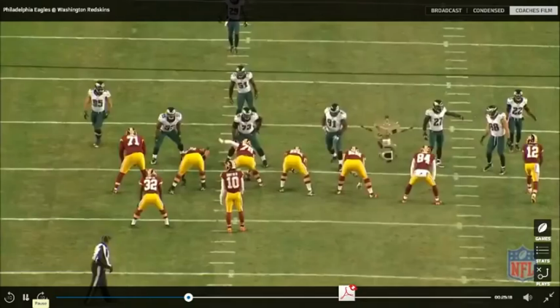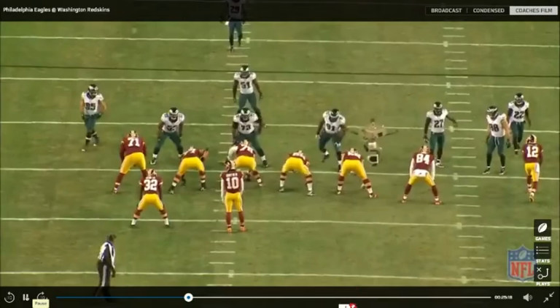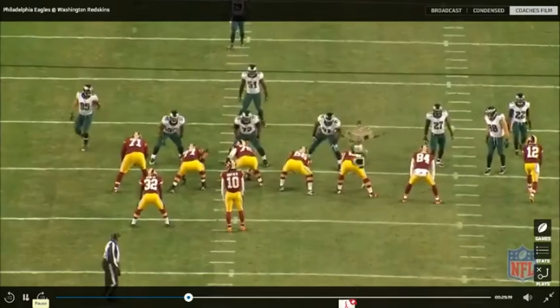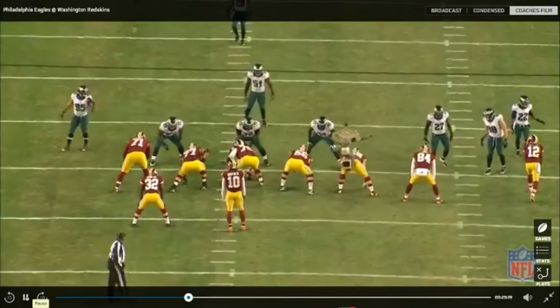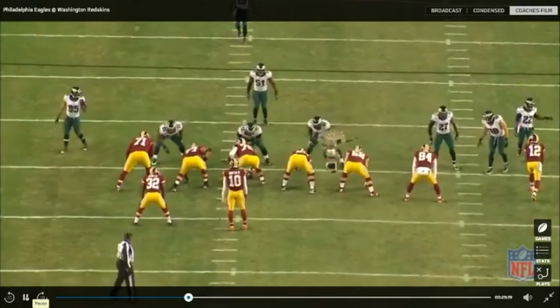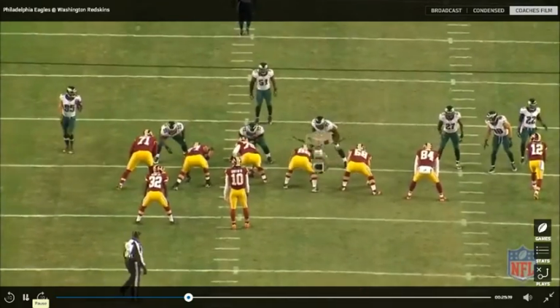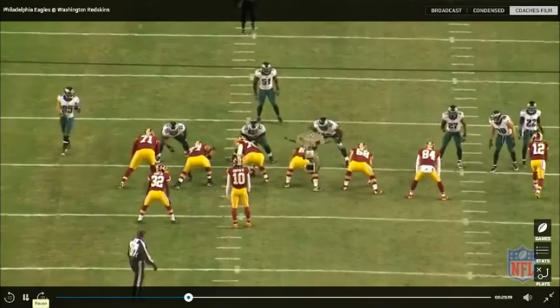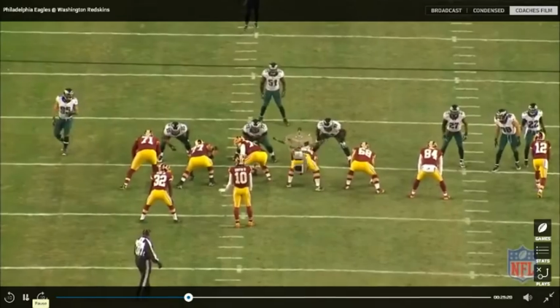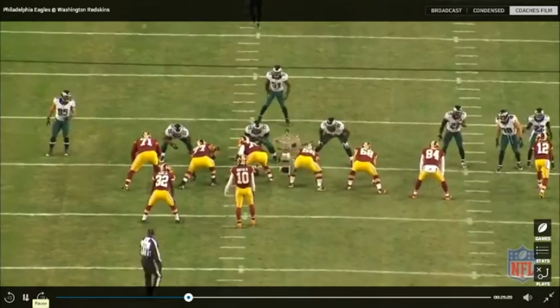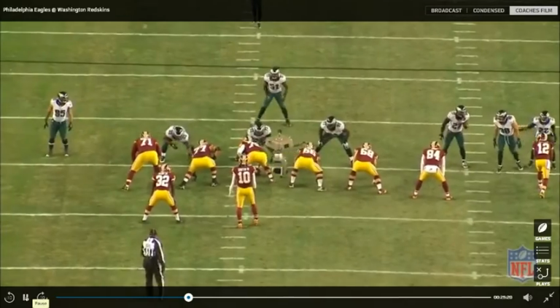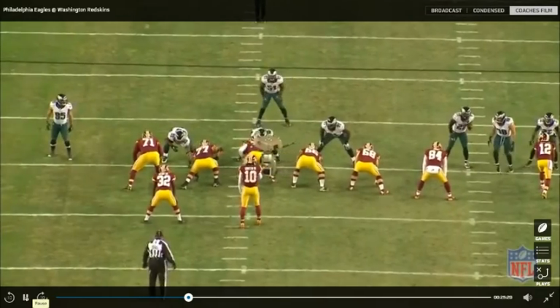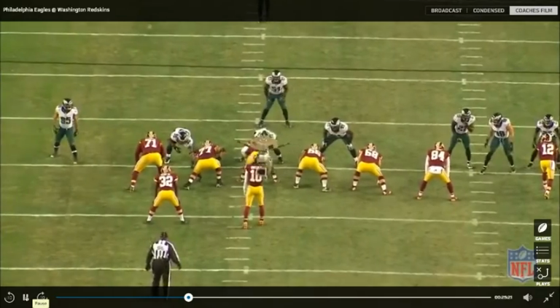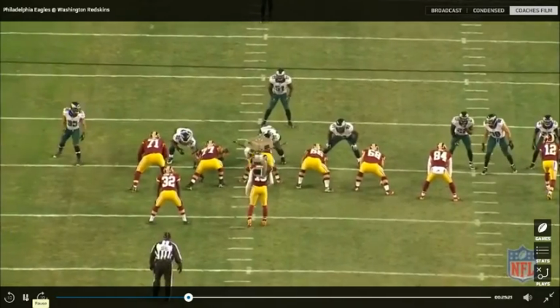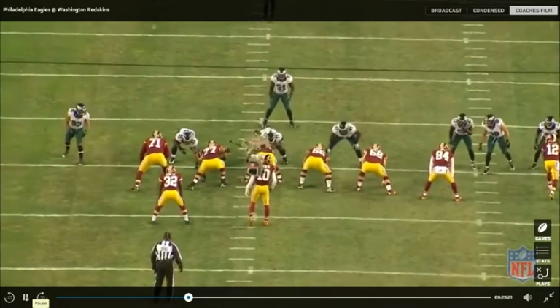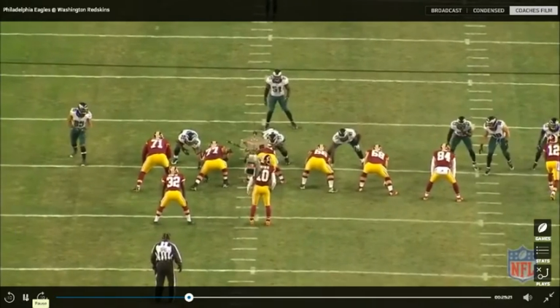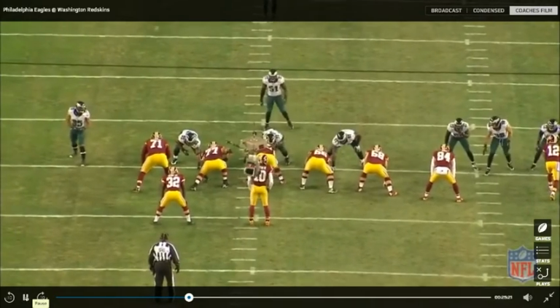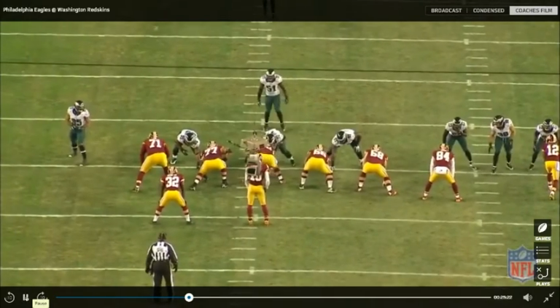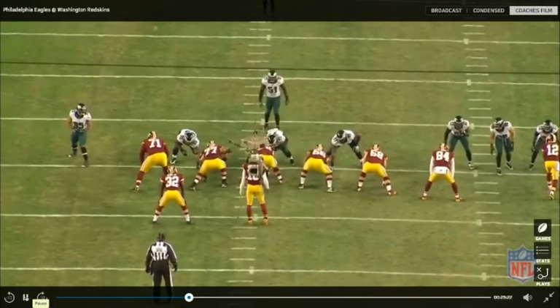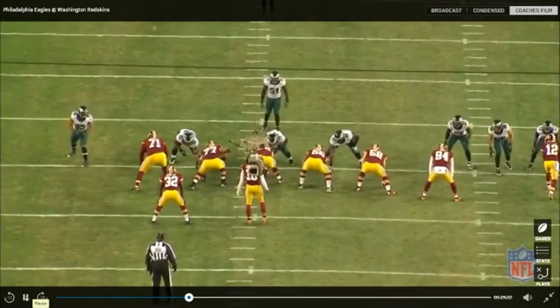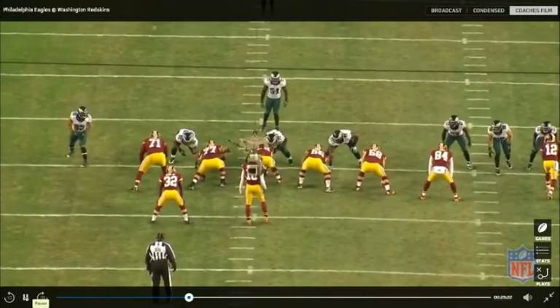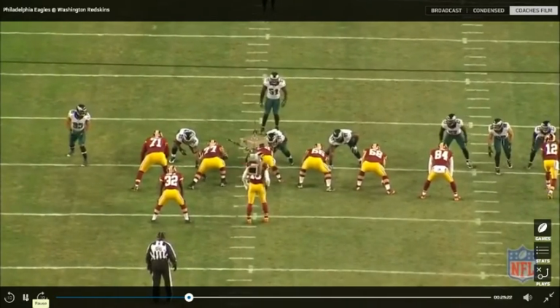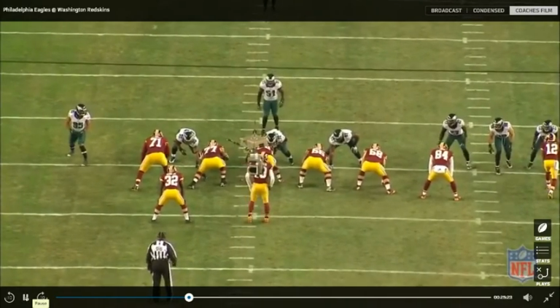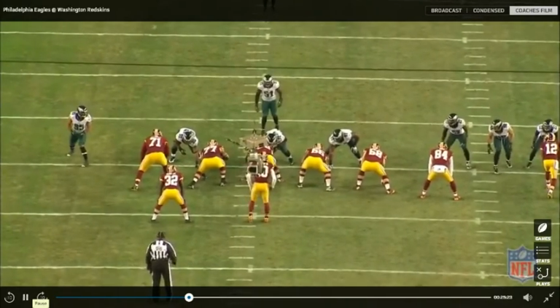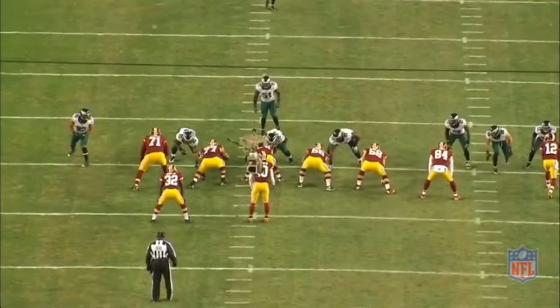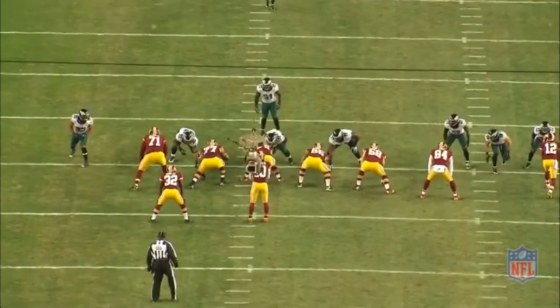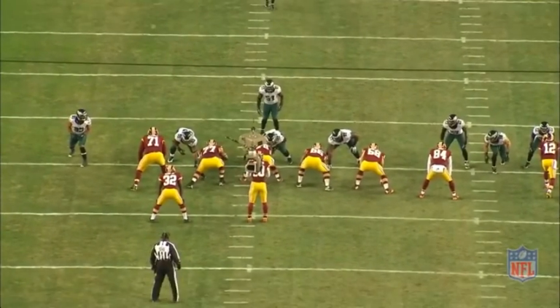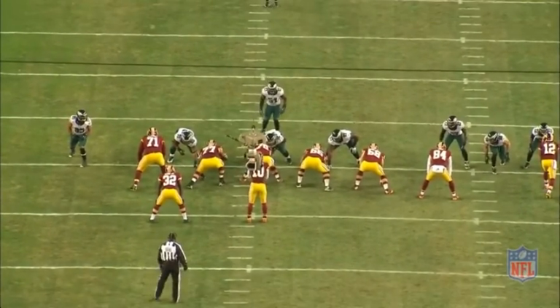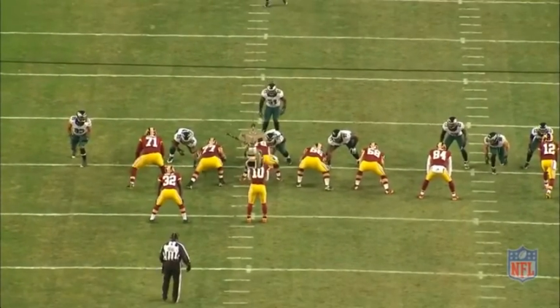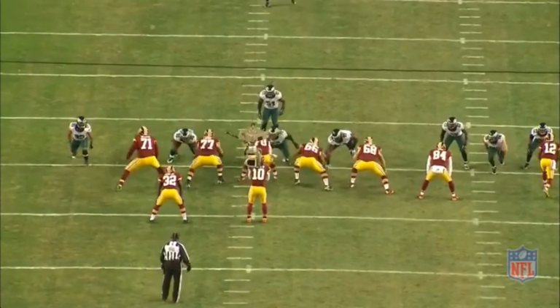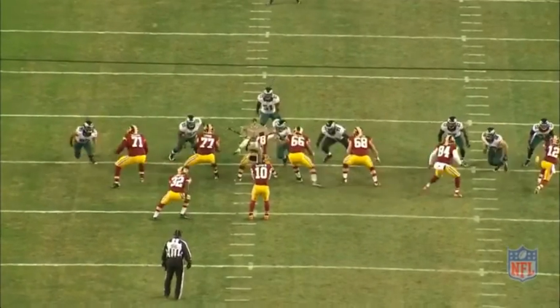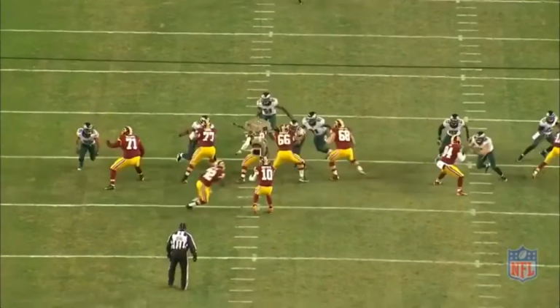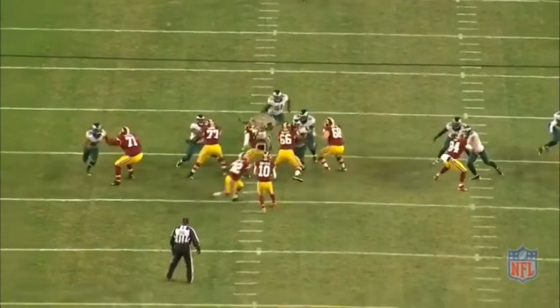We'll see it again. One, two, three — ball out with touch and timing. Robert can't do that.